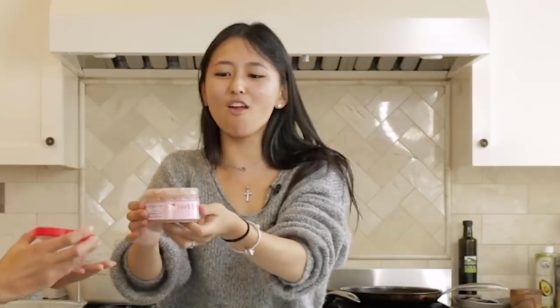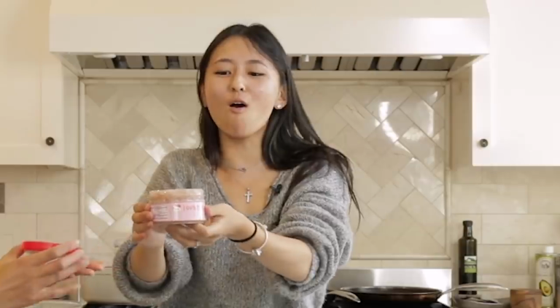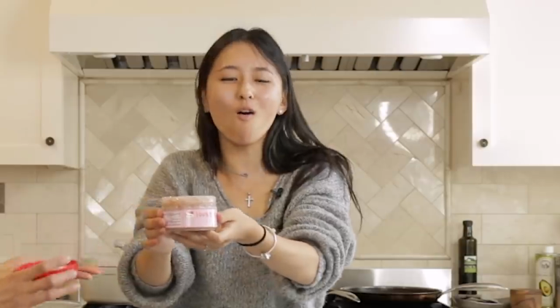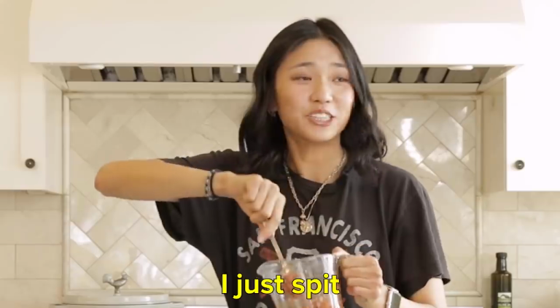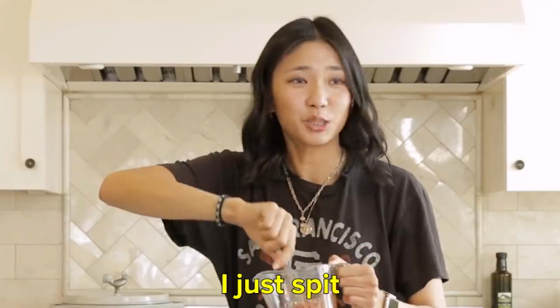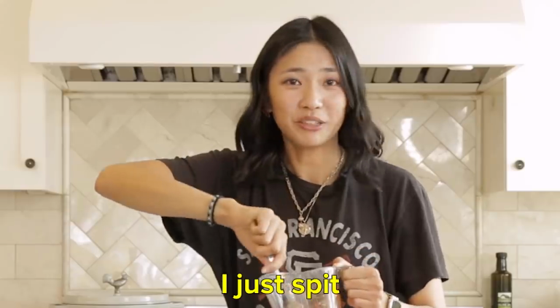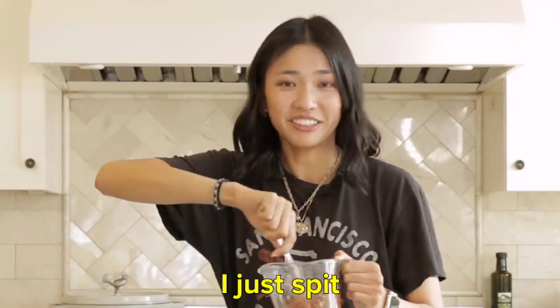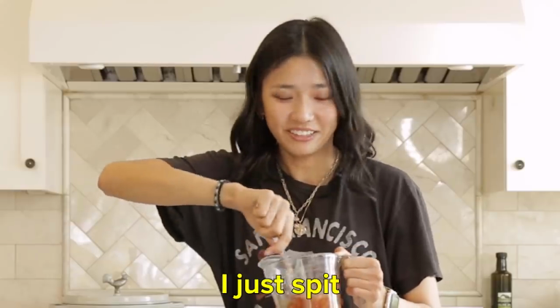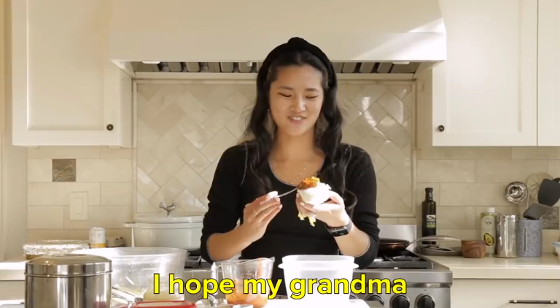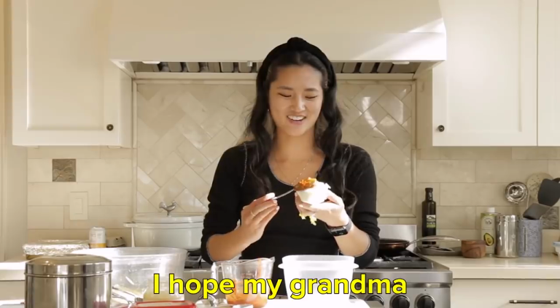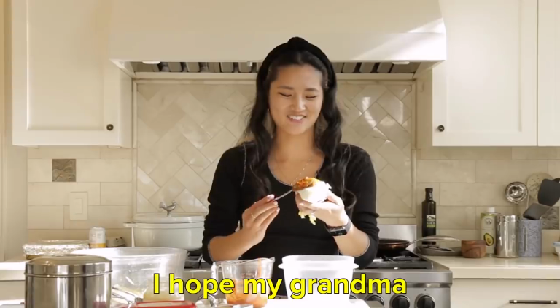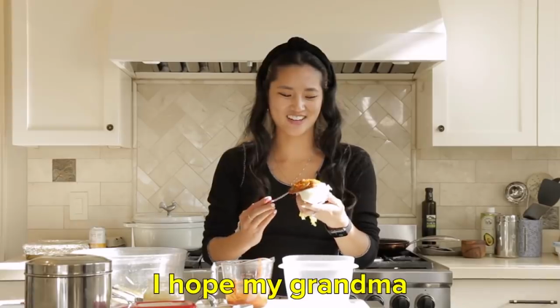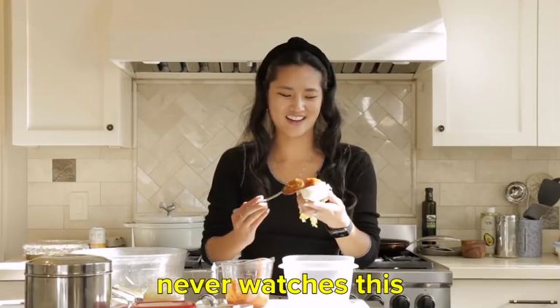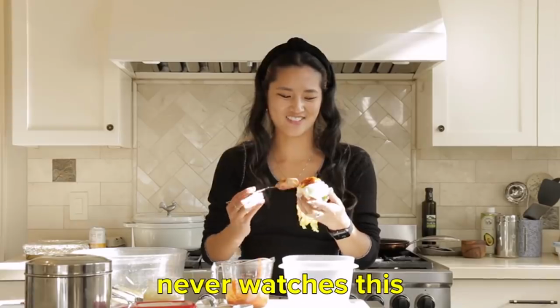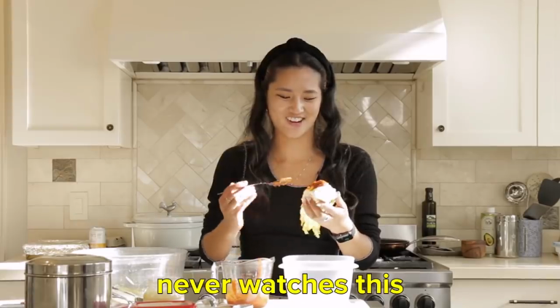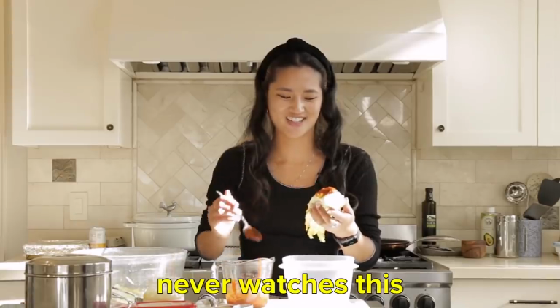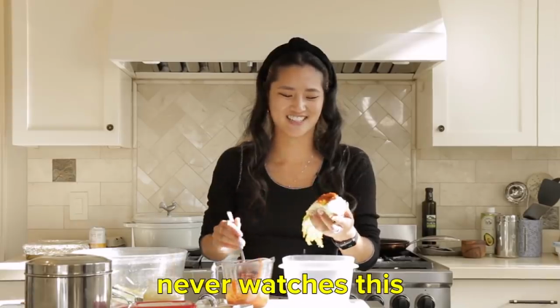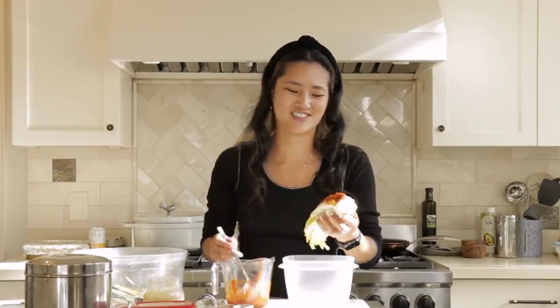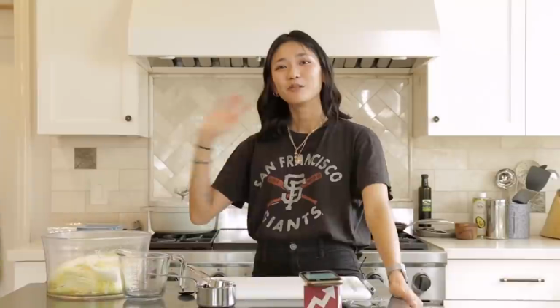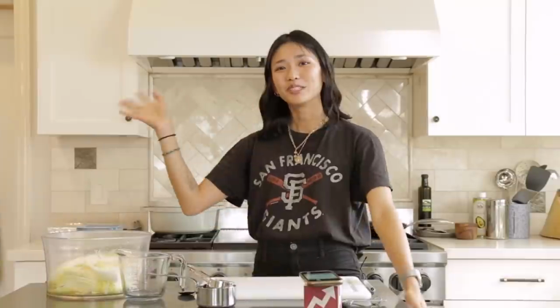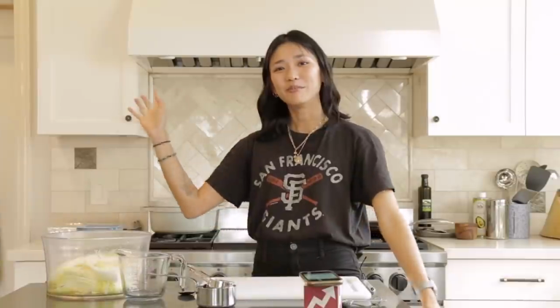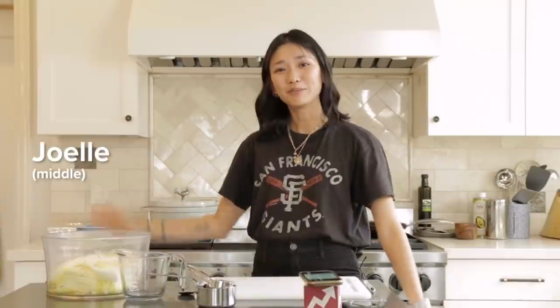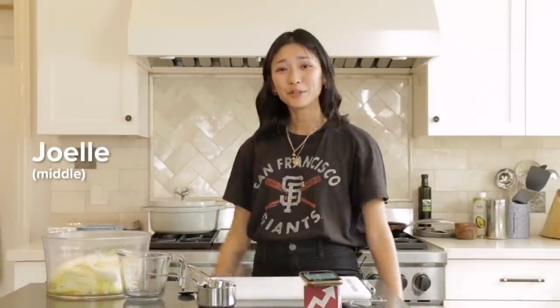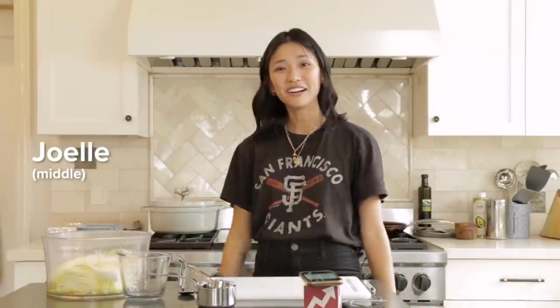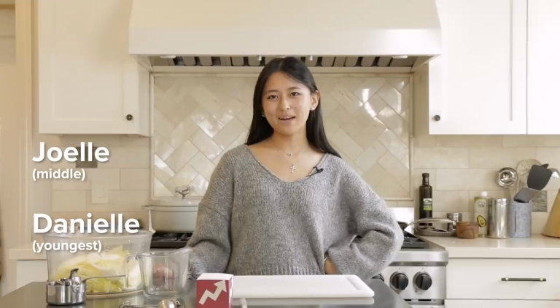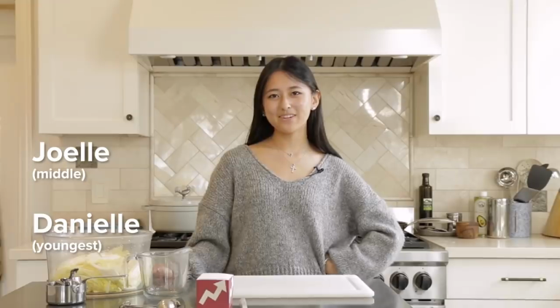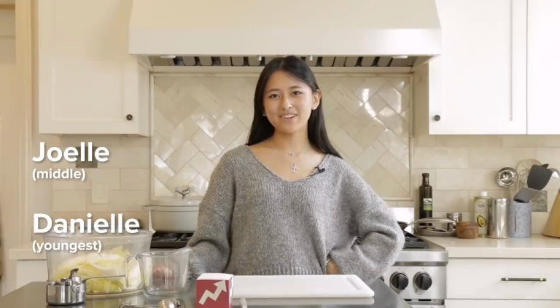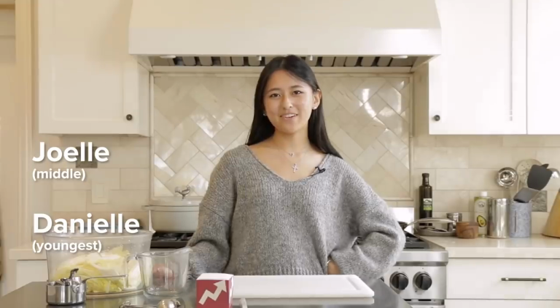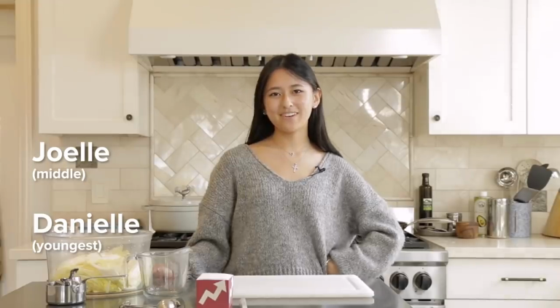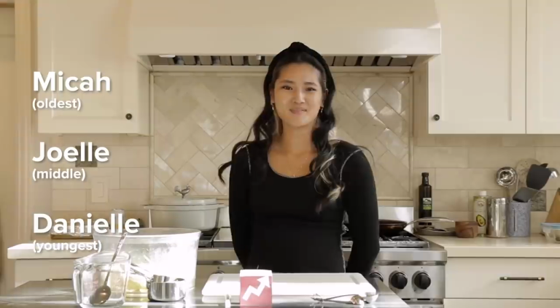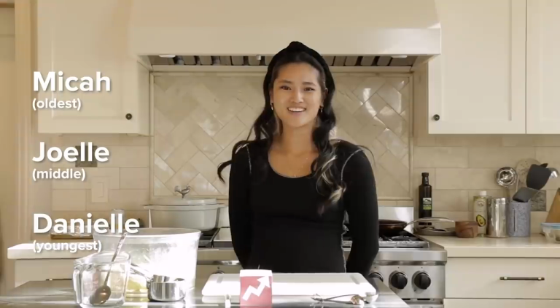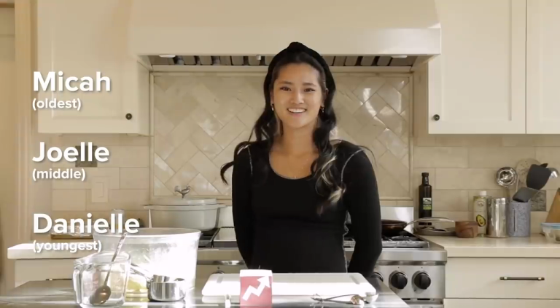I just spit. I hope my grandma never watches this. What's up? I'm Joelle. I'm Danielle. I'm Micah.